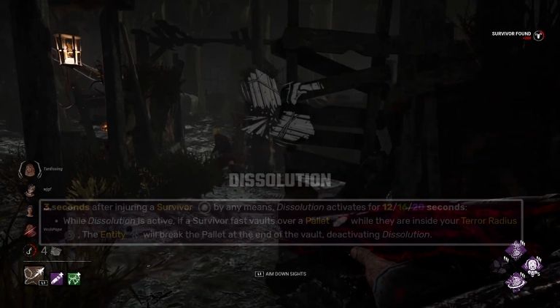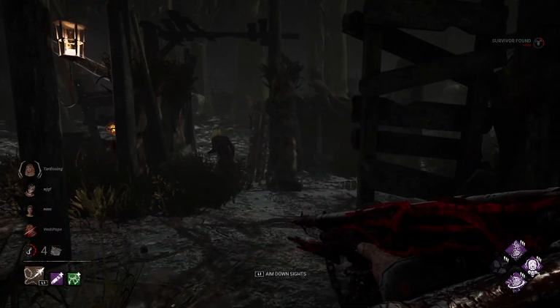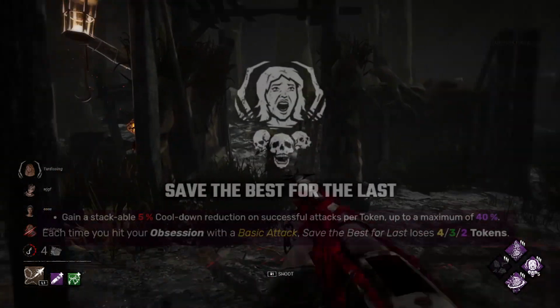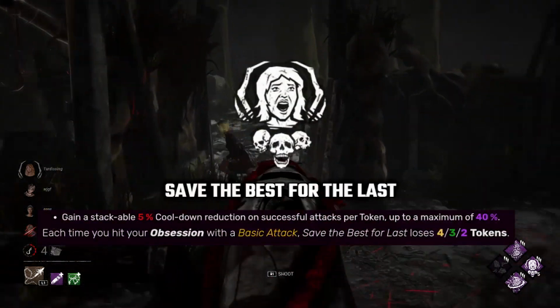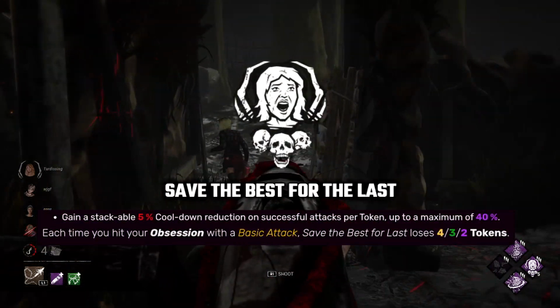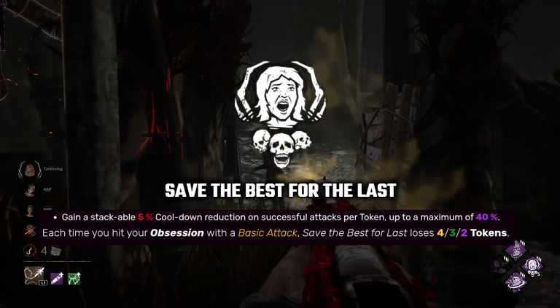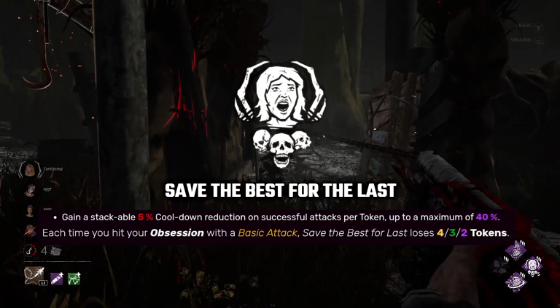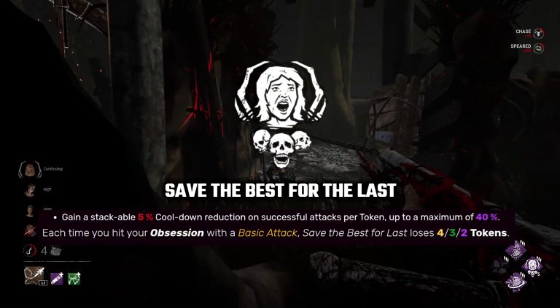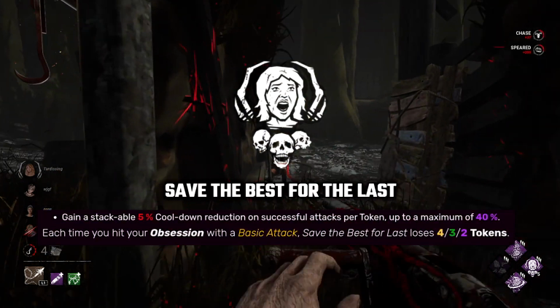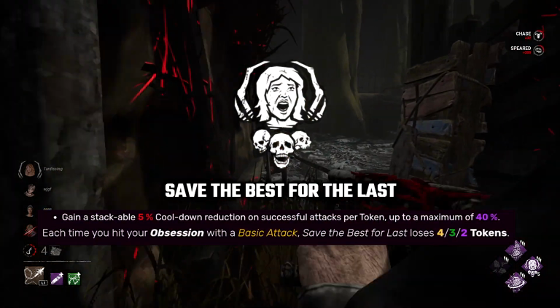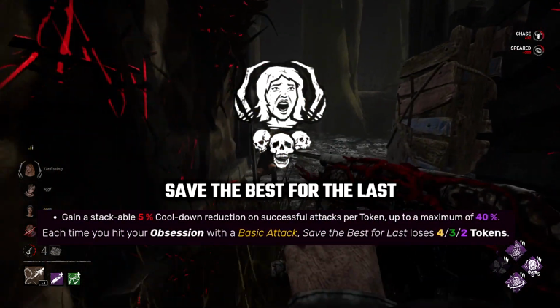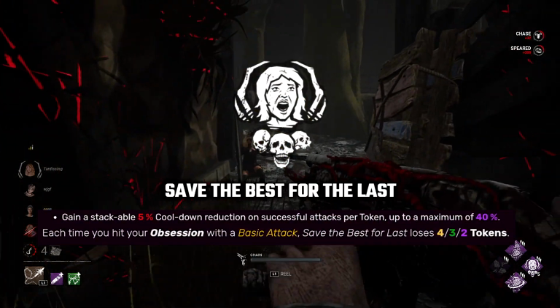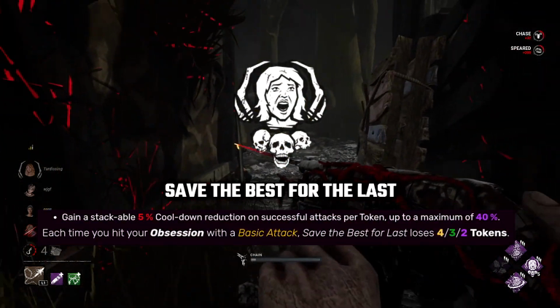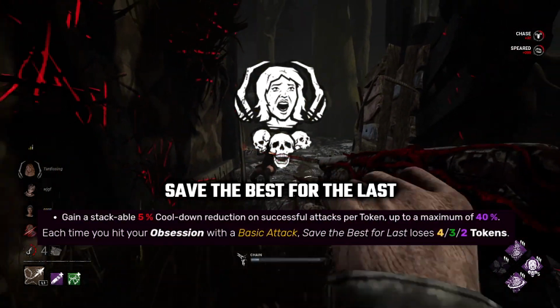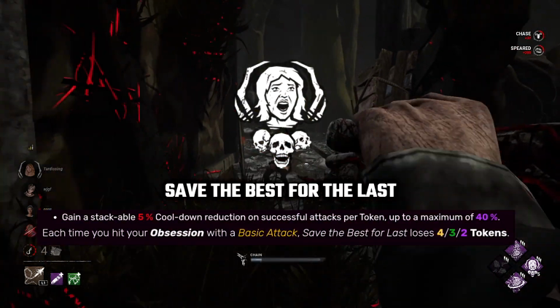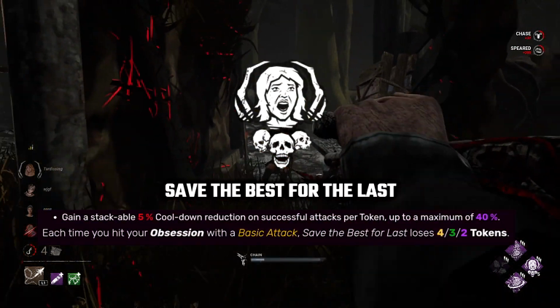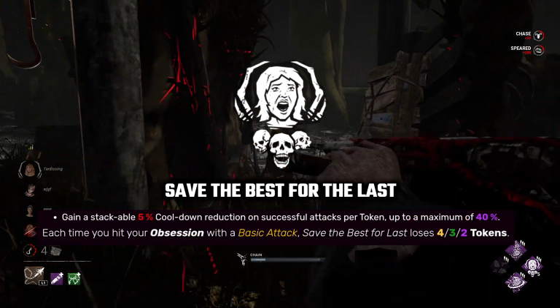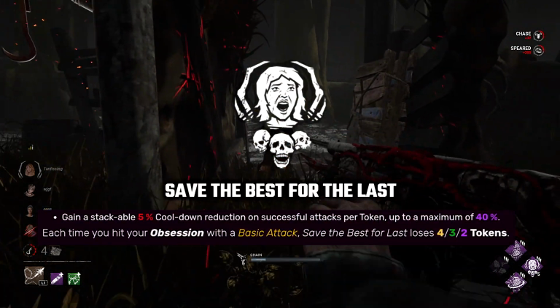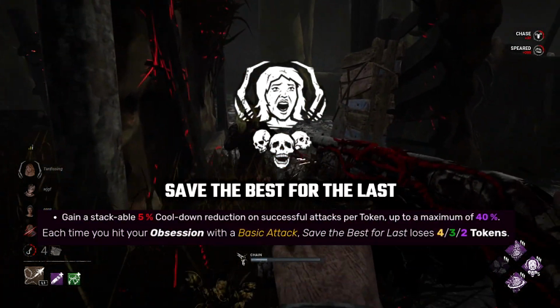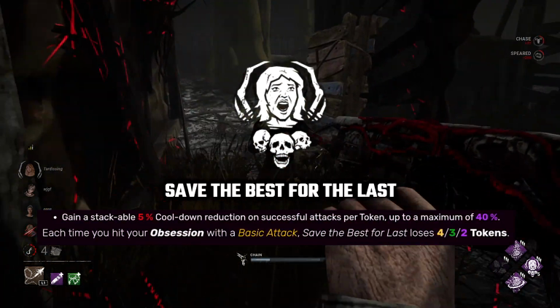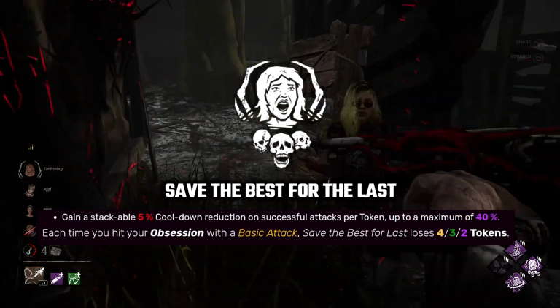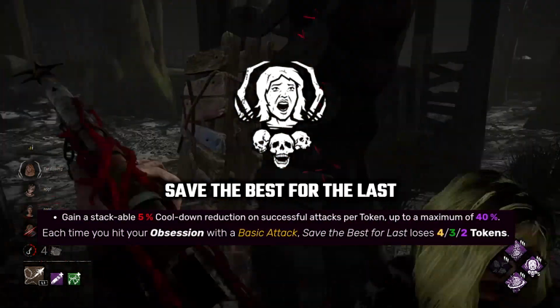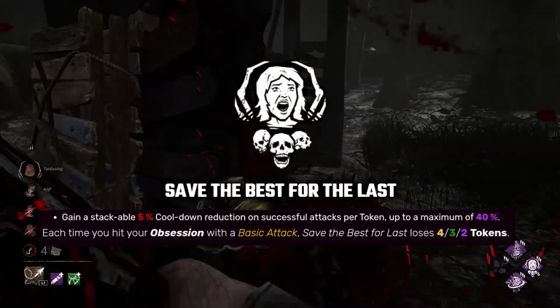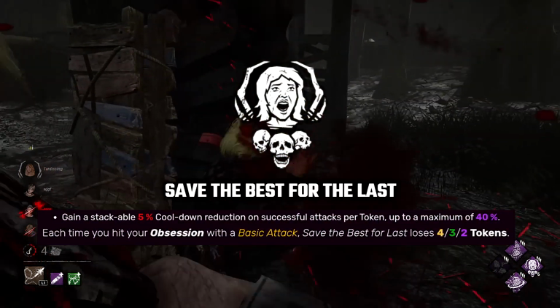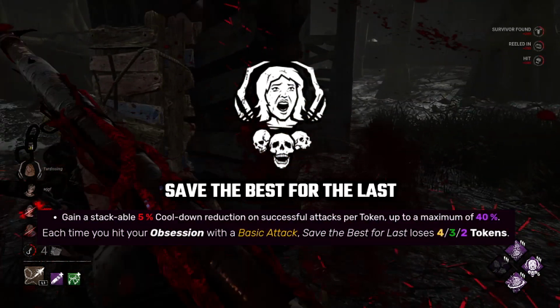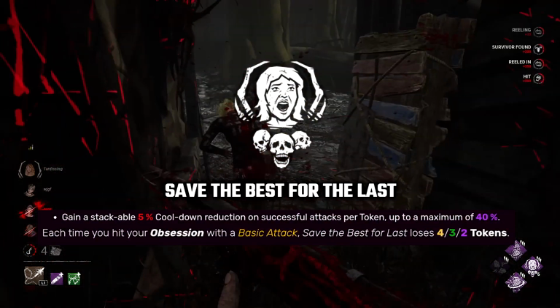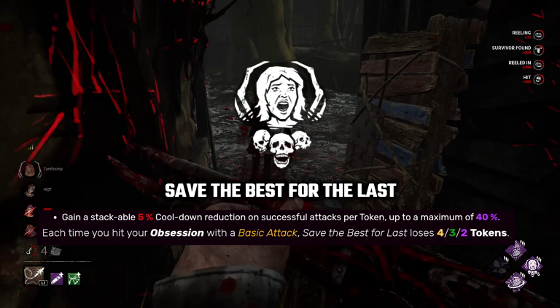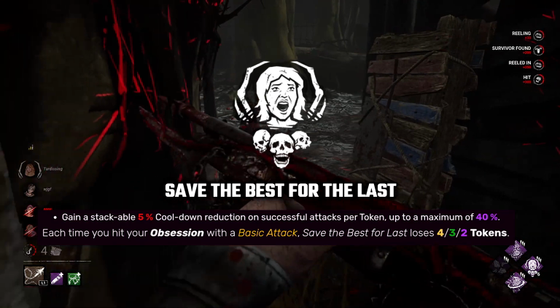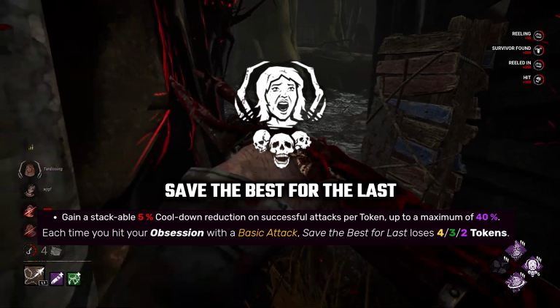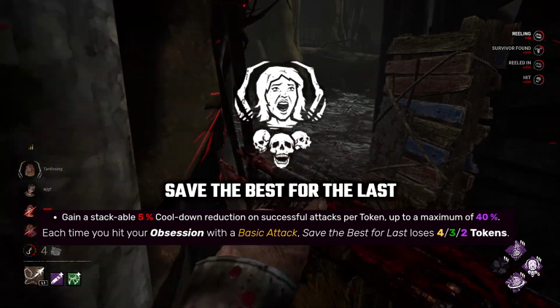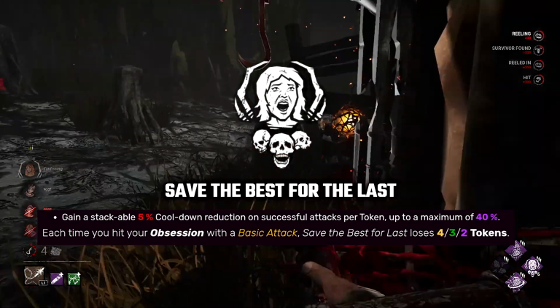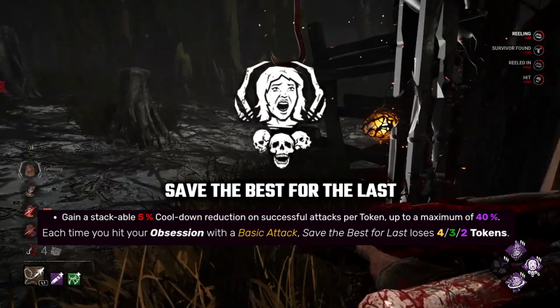Save the Best for Last is one of the best perks of Deathslinger. If we have 8 stacks, we will be able to down a survivor in a few seconds.